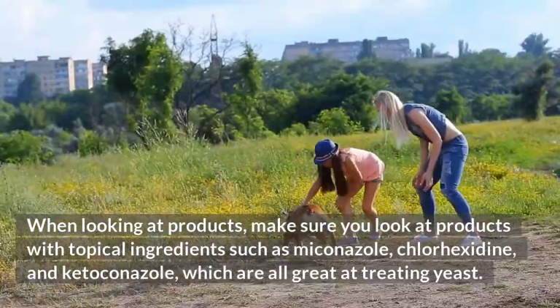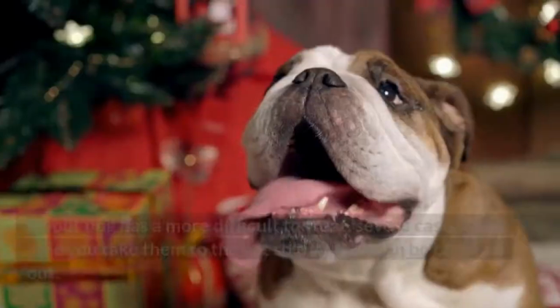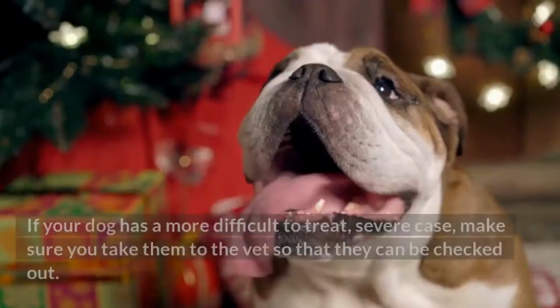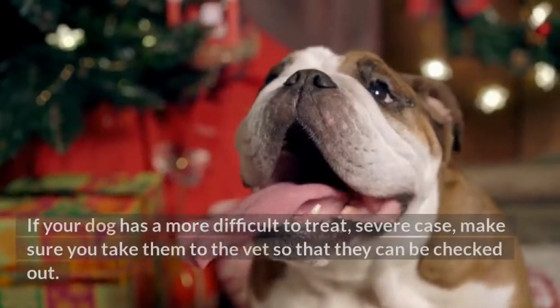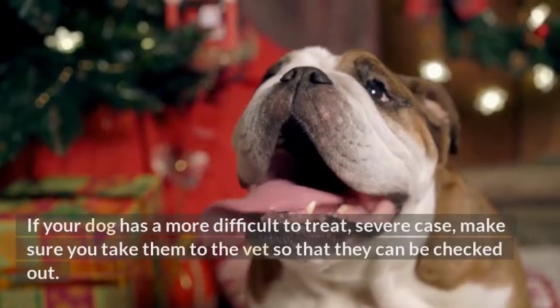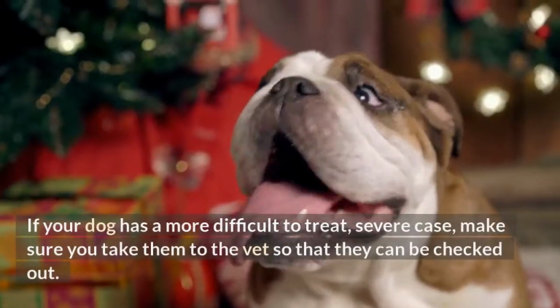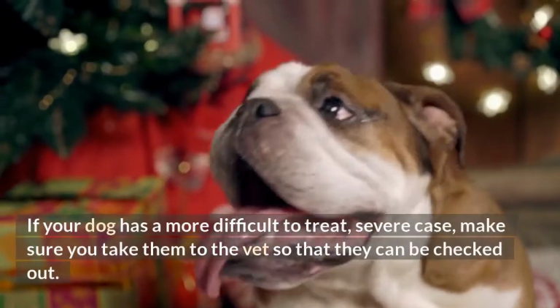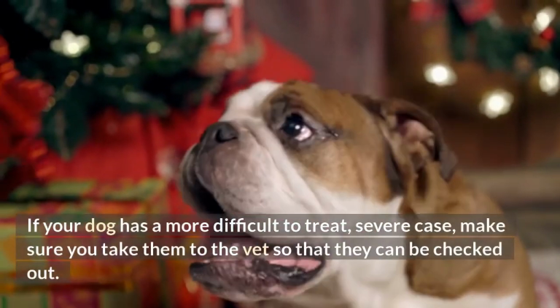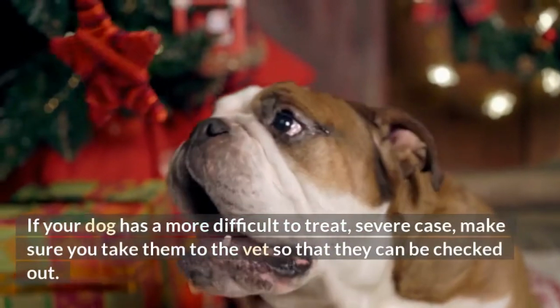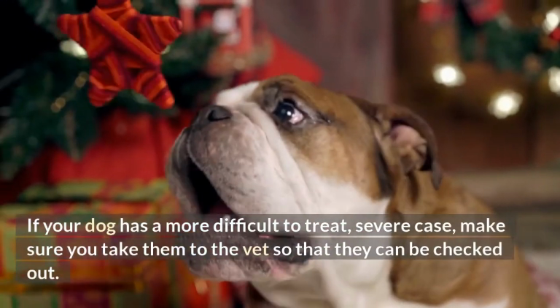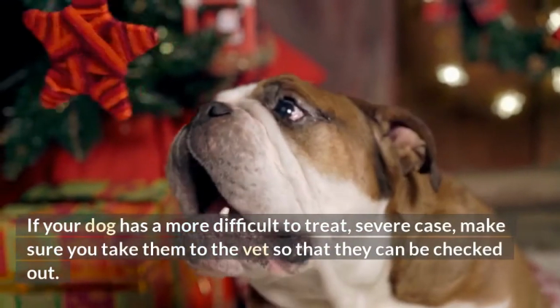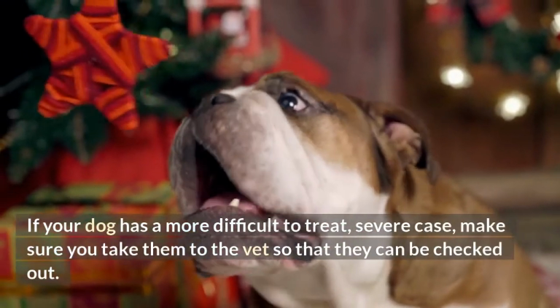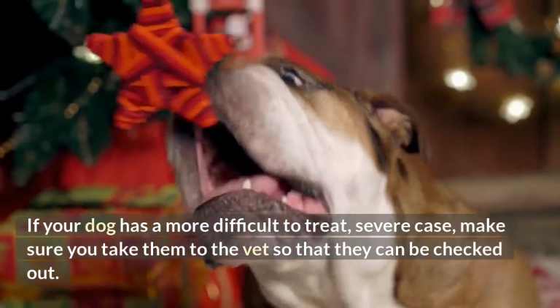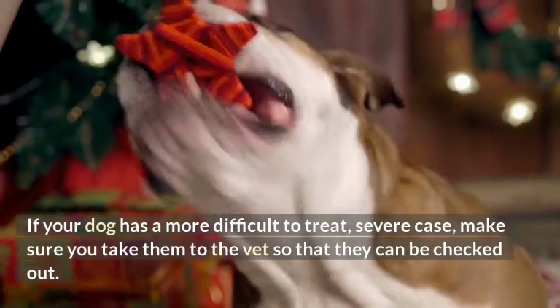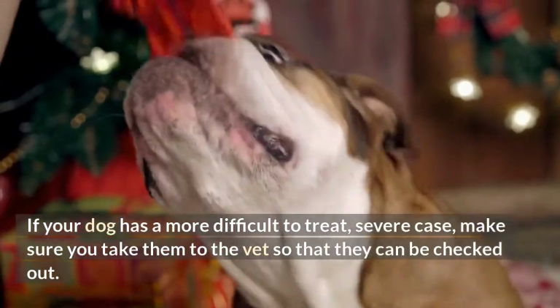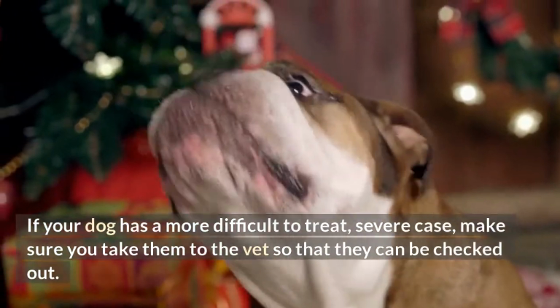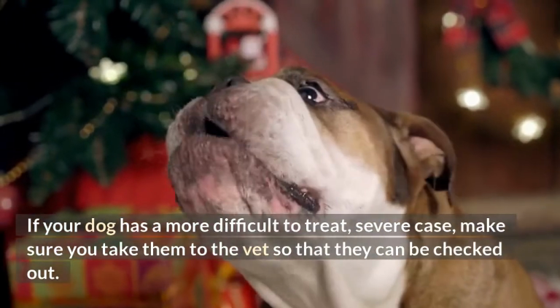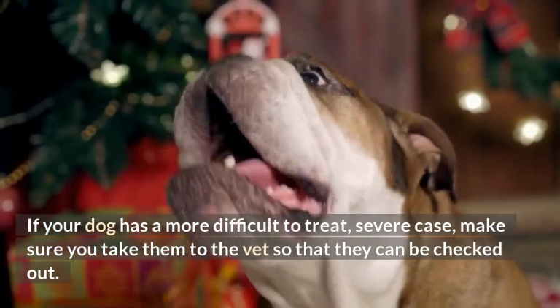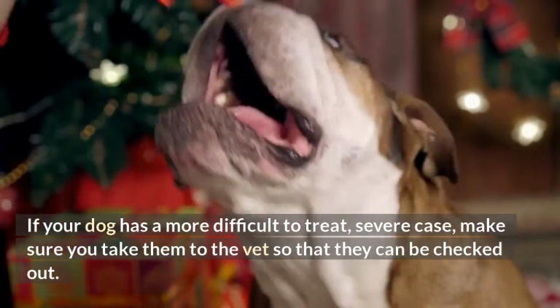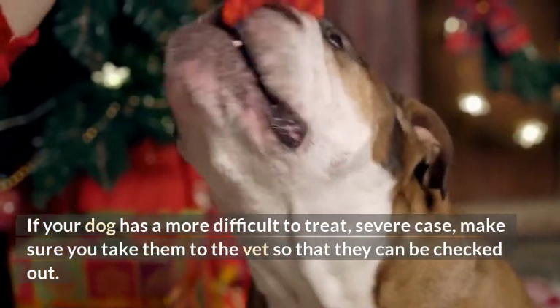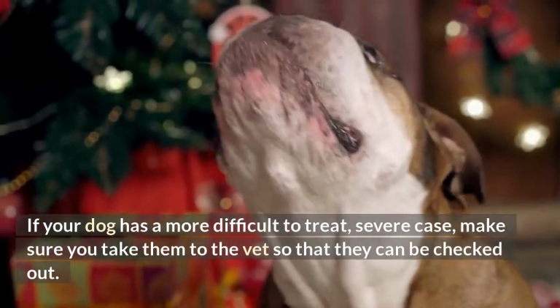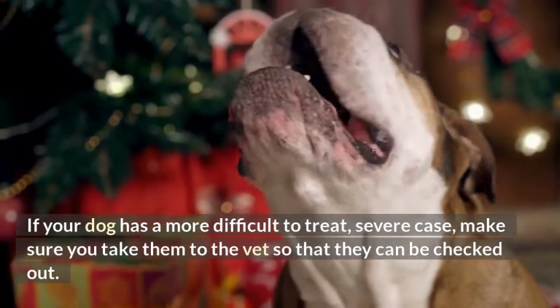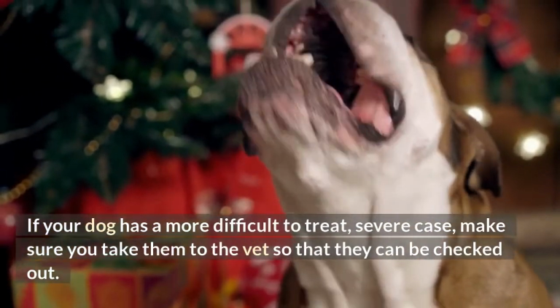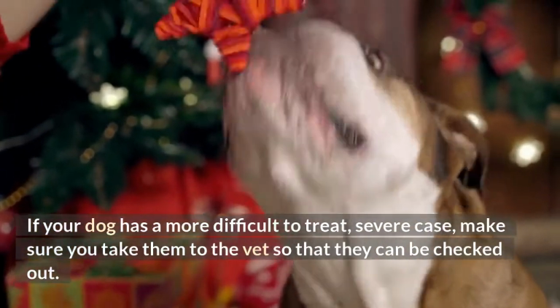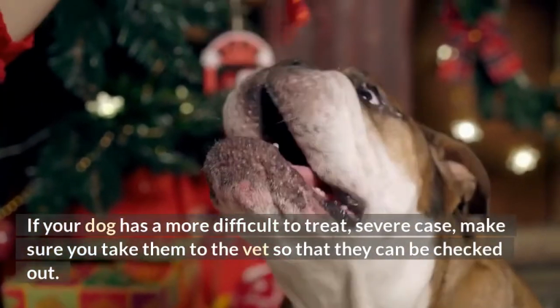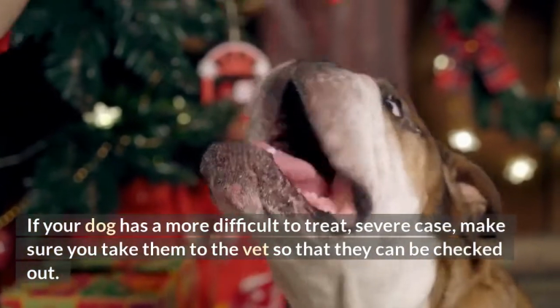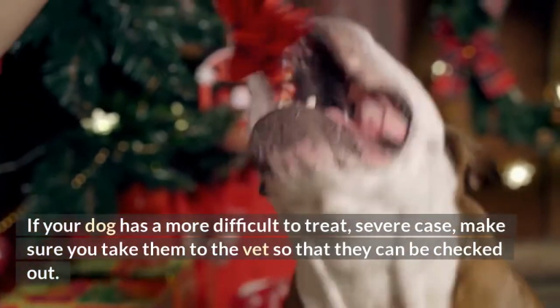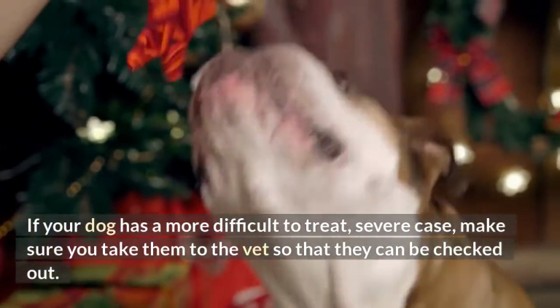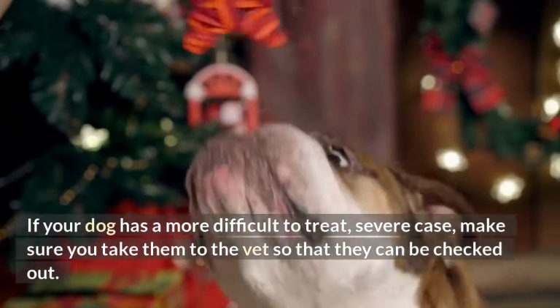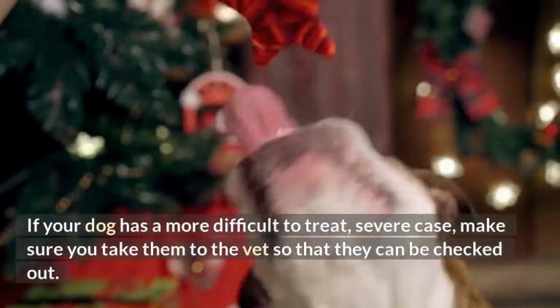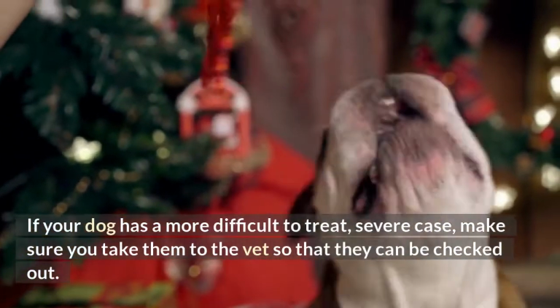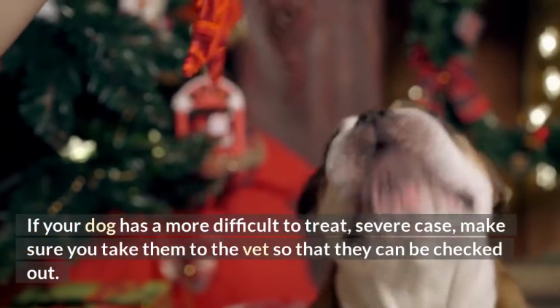If your dog has a more difficult-to-treat, severe case, make sure you take them to the vet so that they can be checked out.